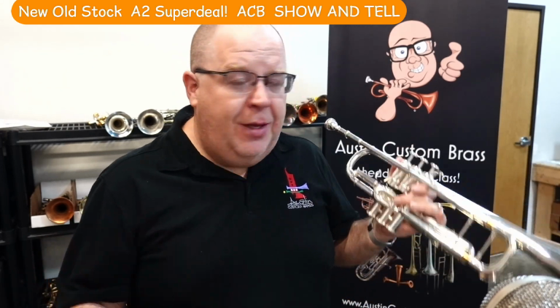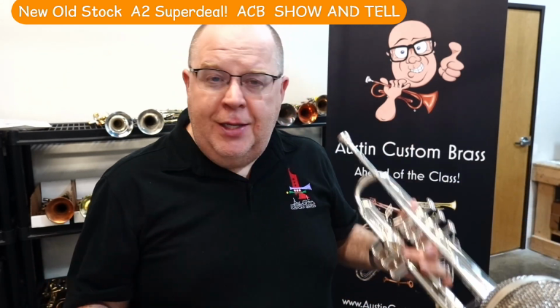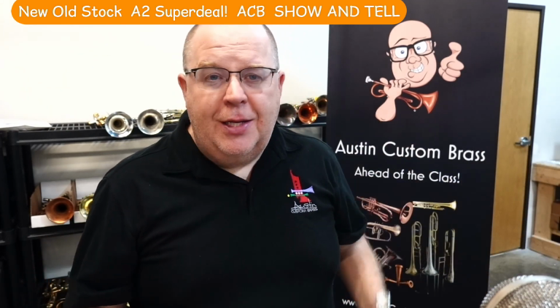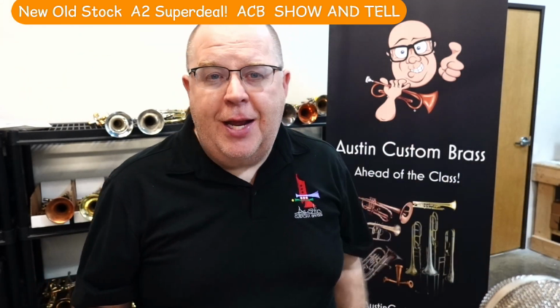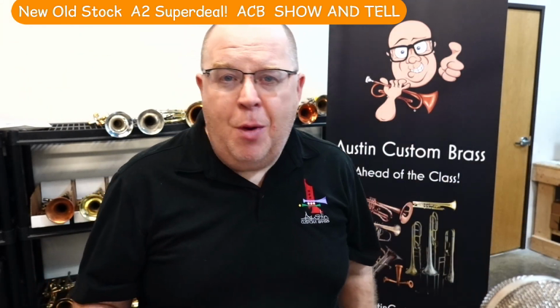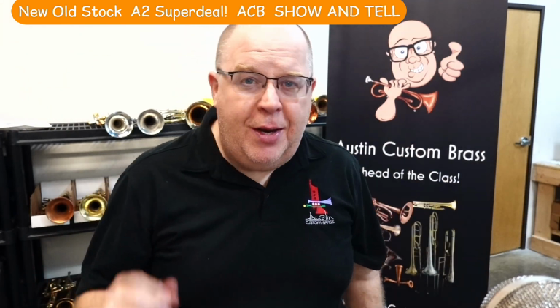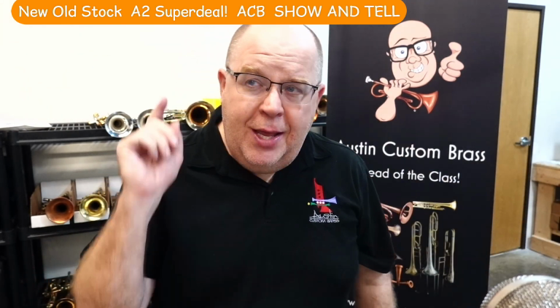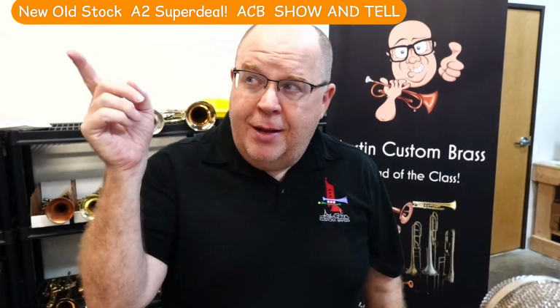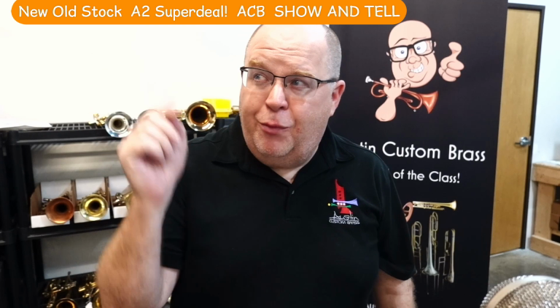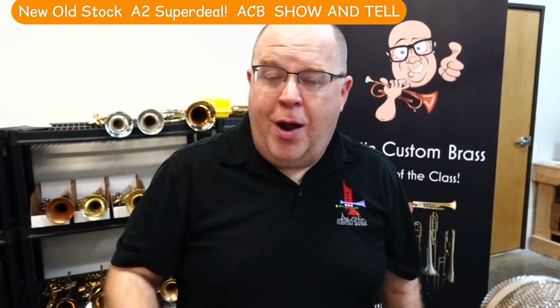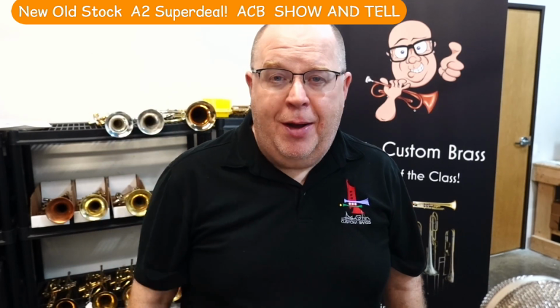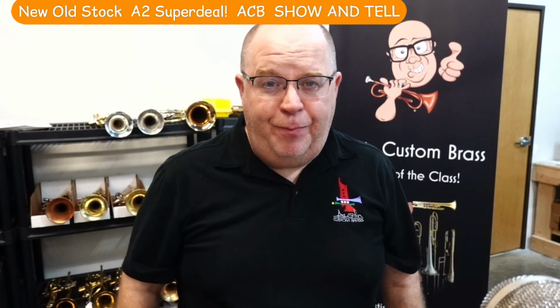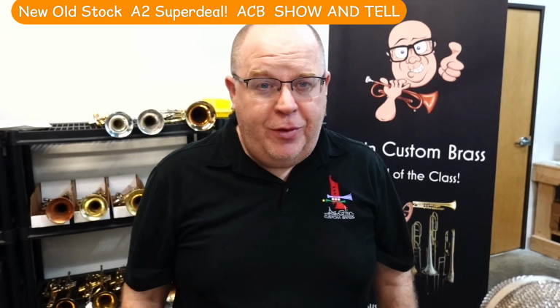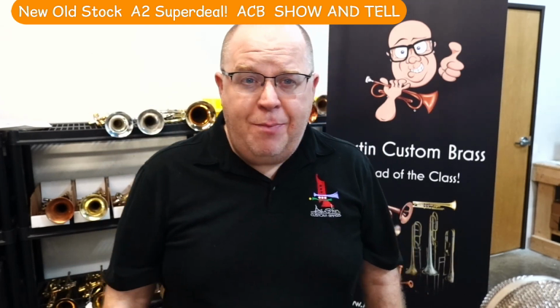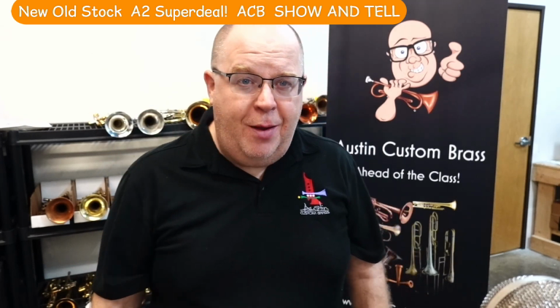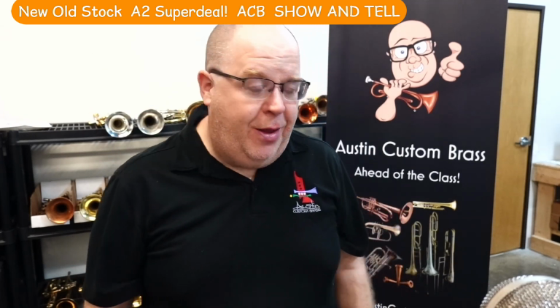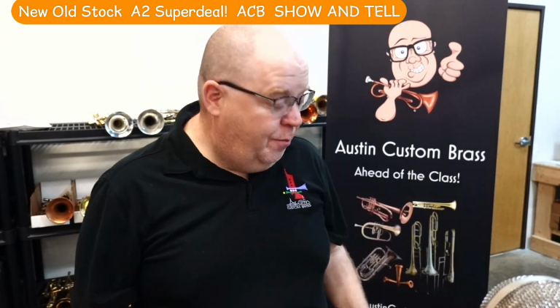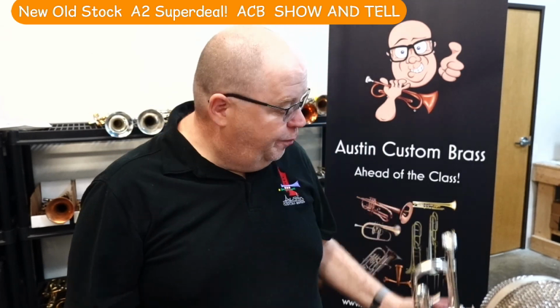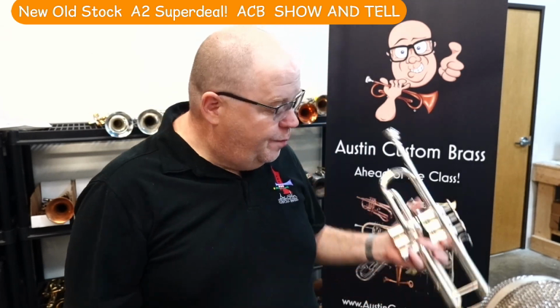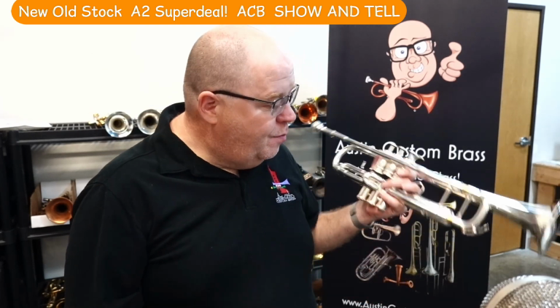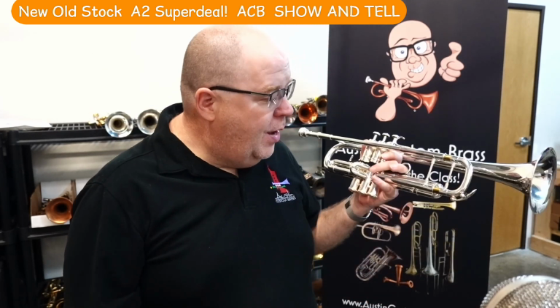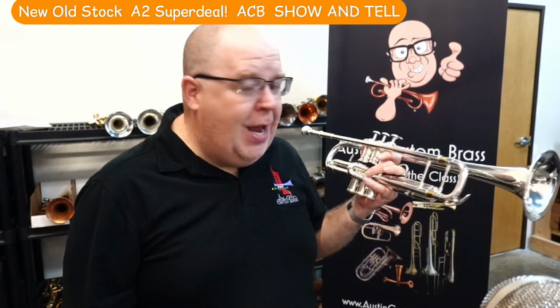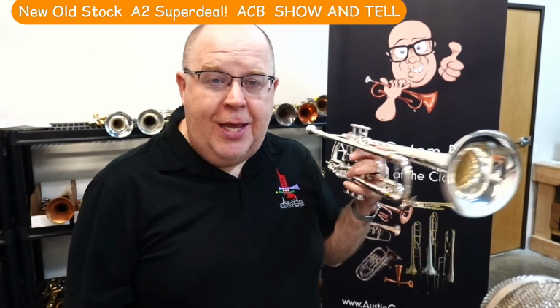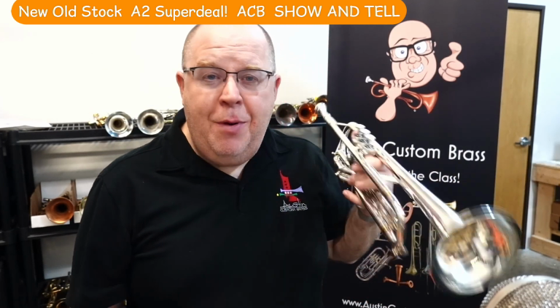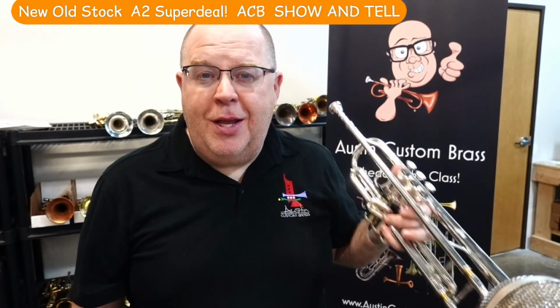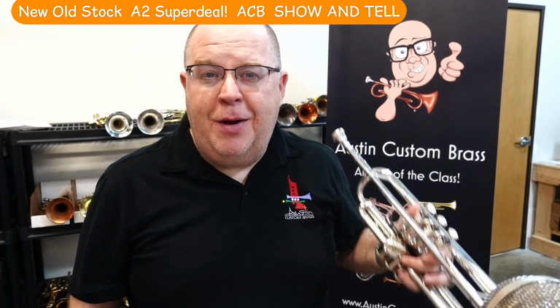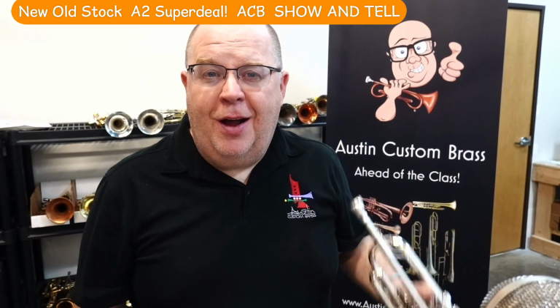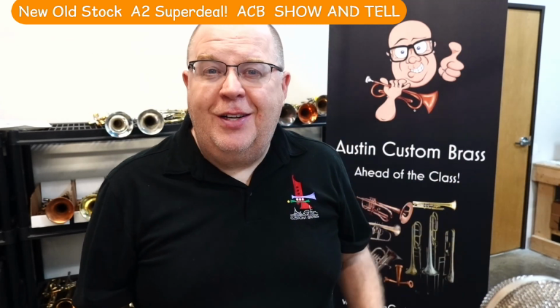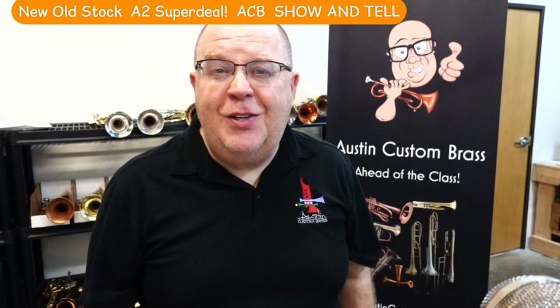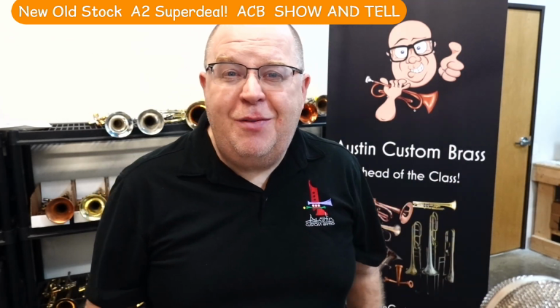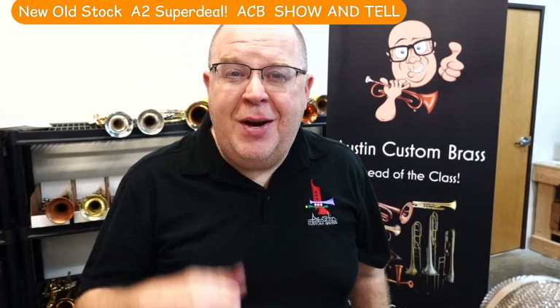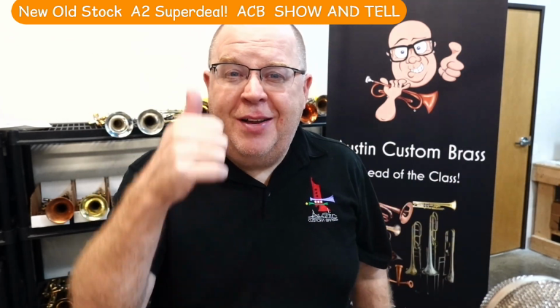Please take a moment, hit that subscribe button, stay up to date with us, and keep on keeping on. Cheers everybody.